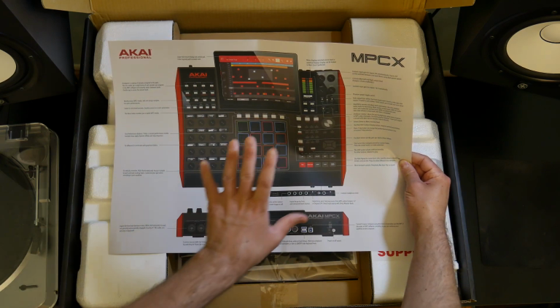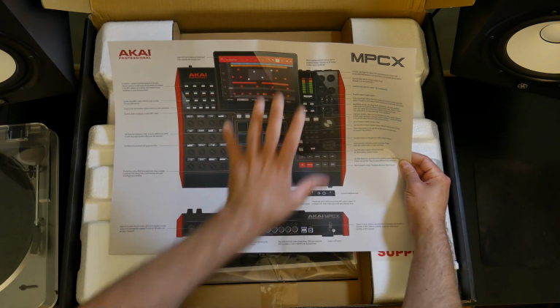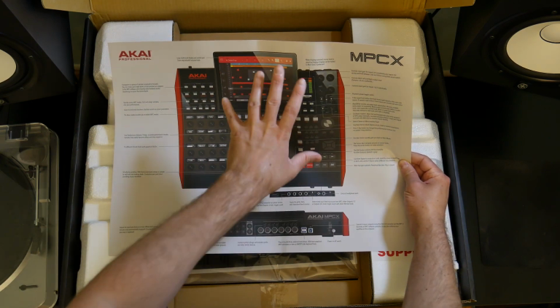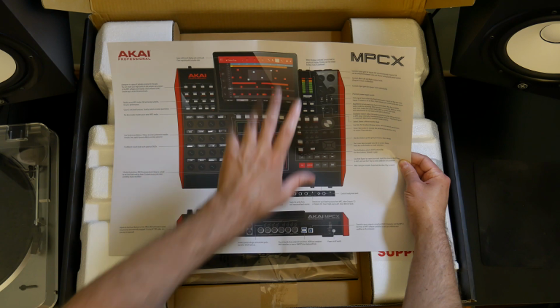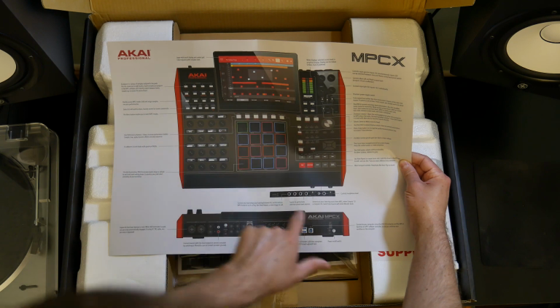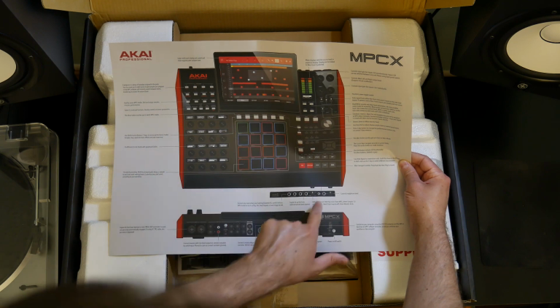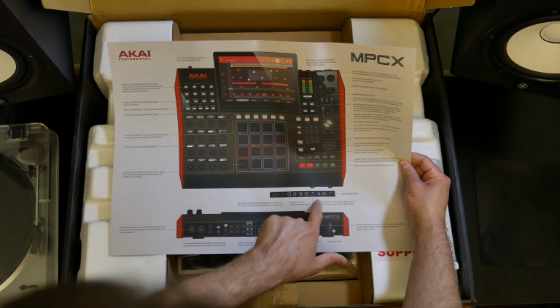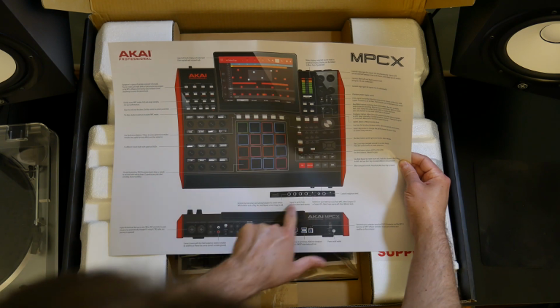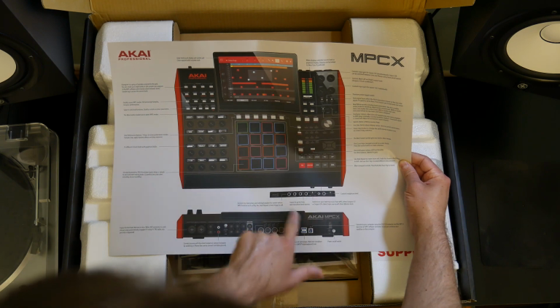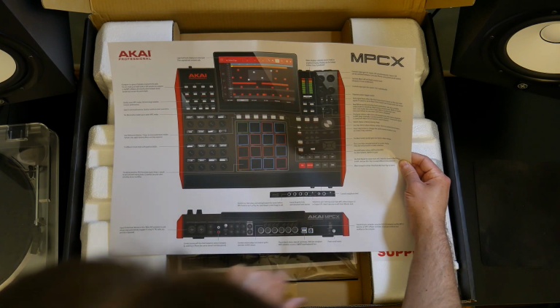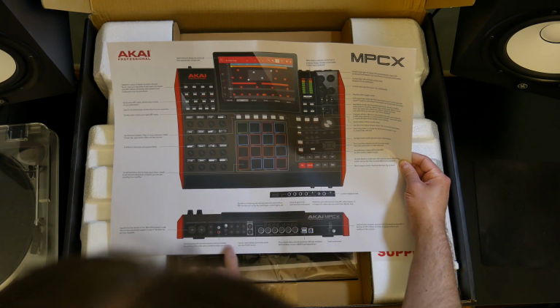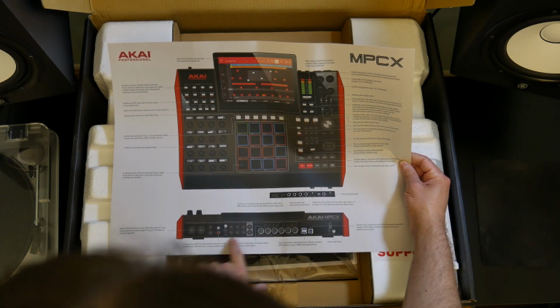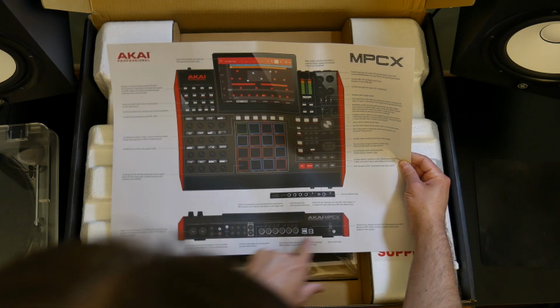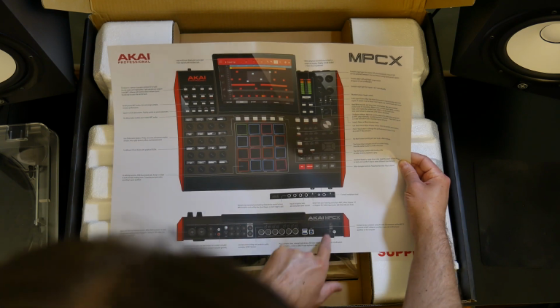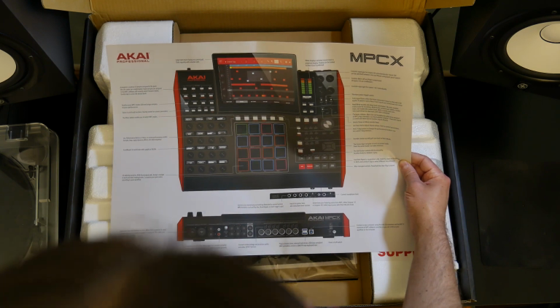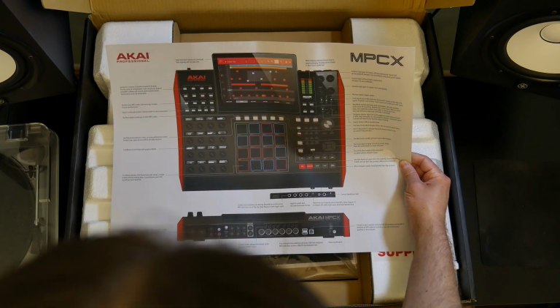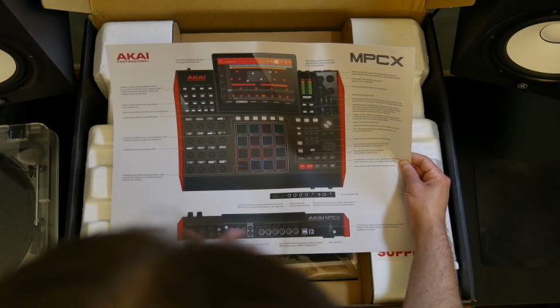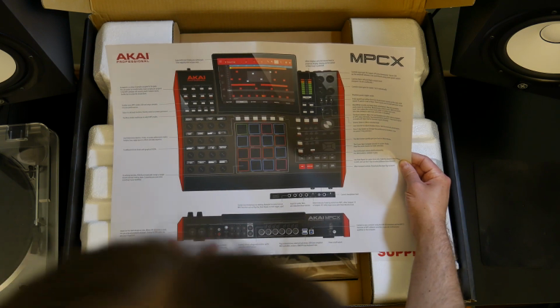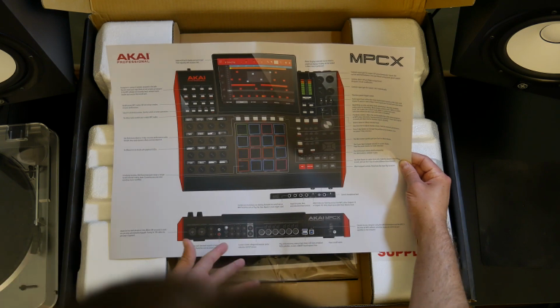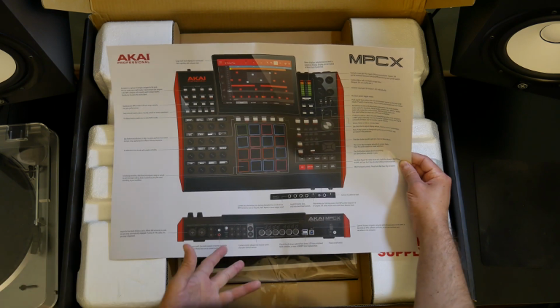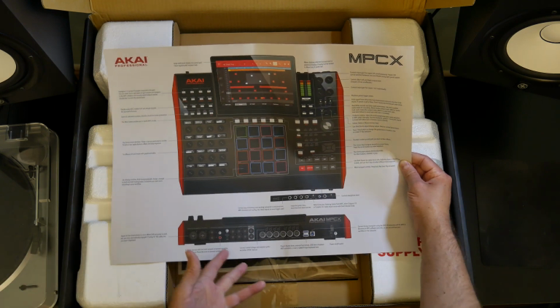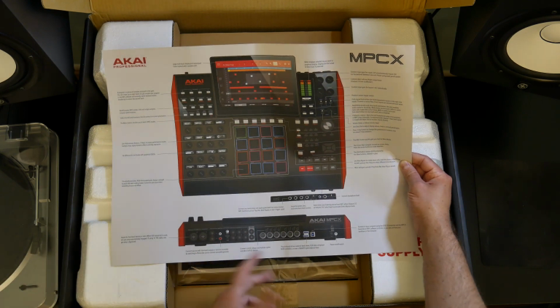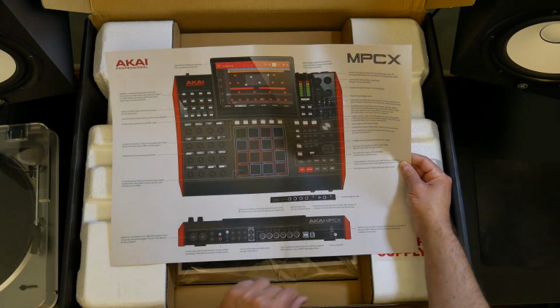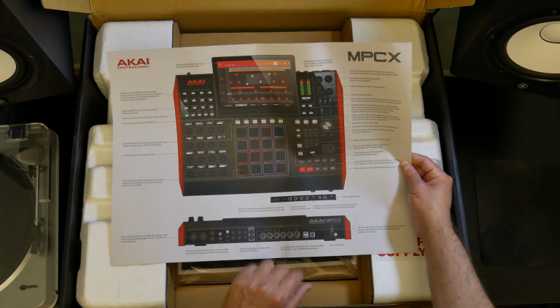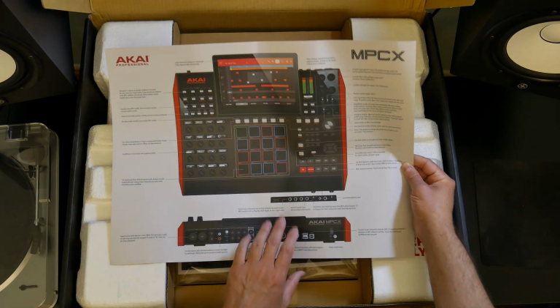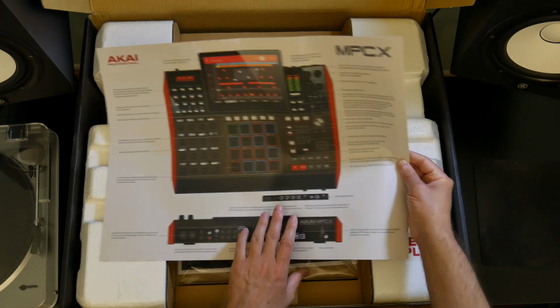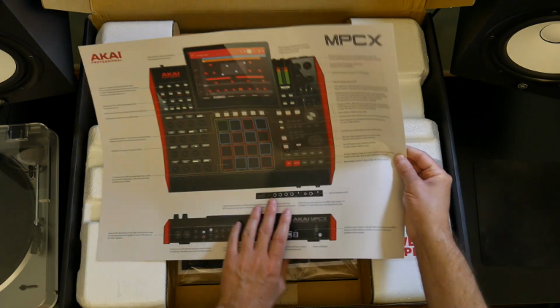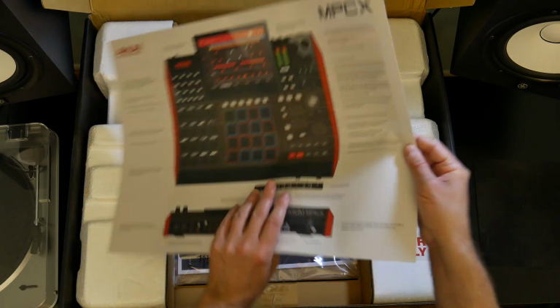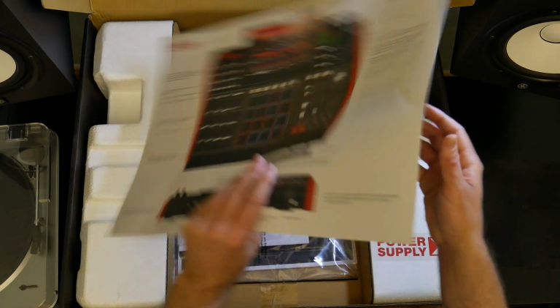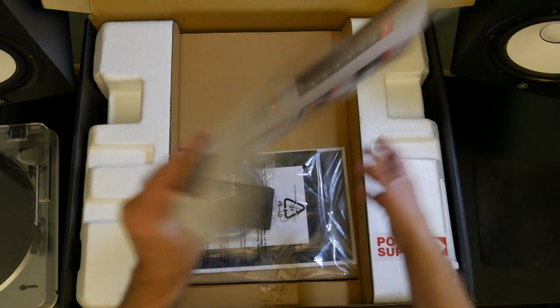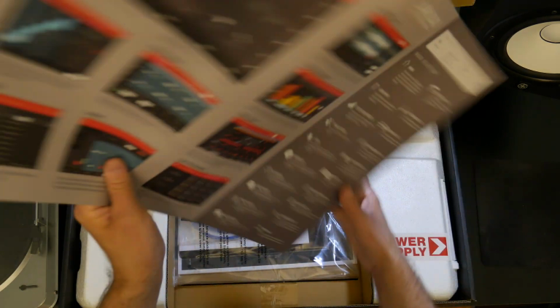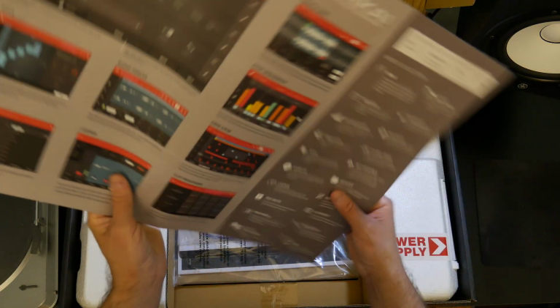It's like the top panel, front panel, rear panel — laying everything down for you right there.